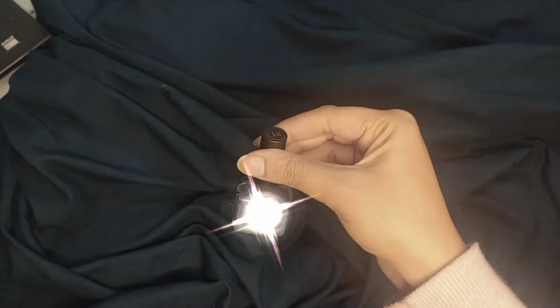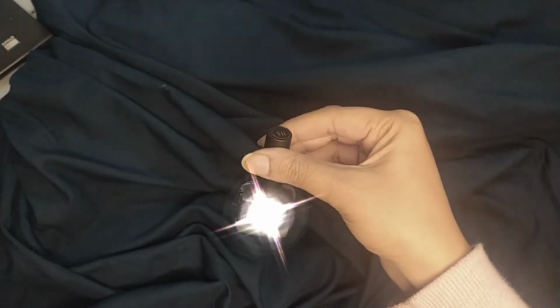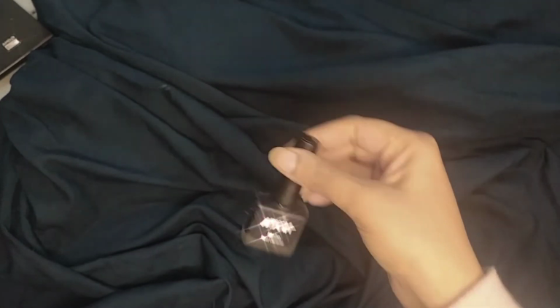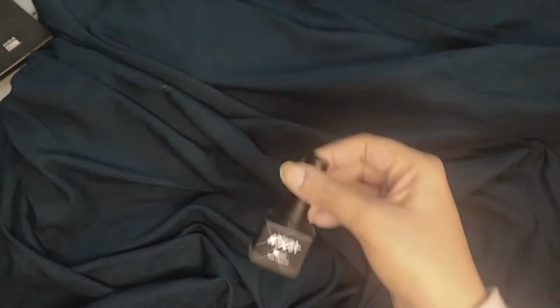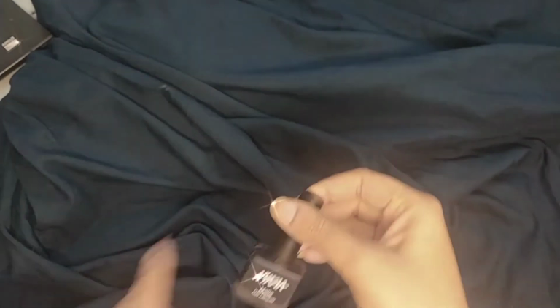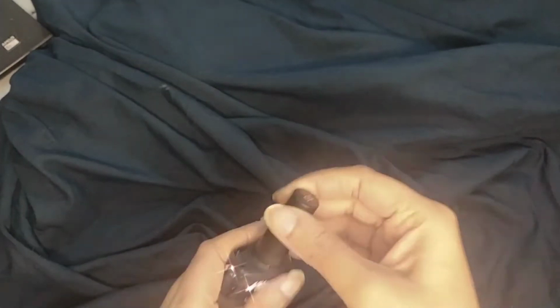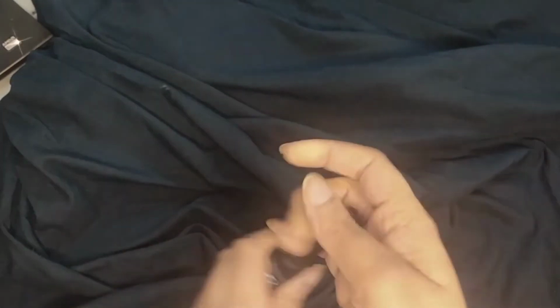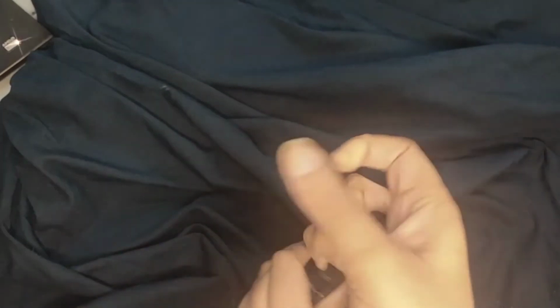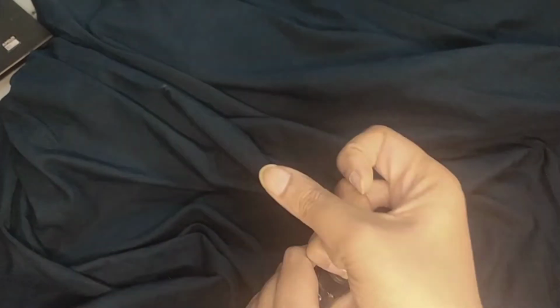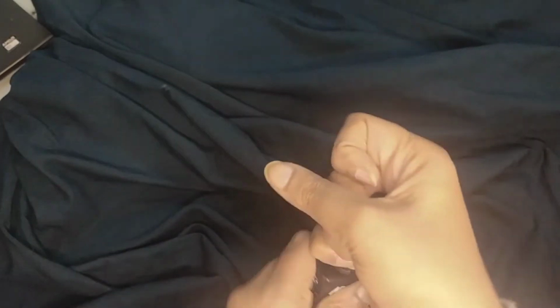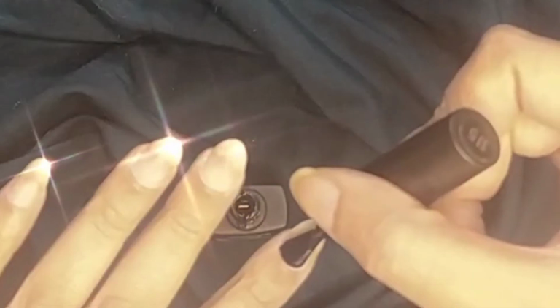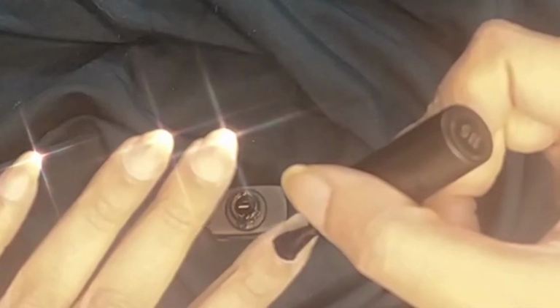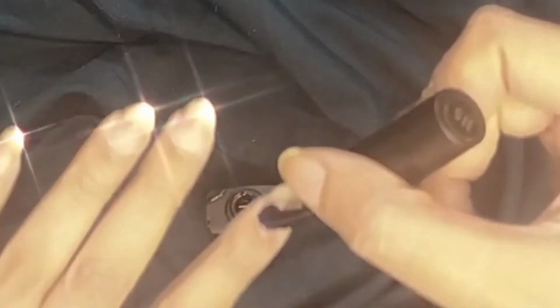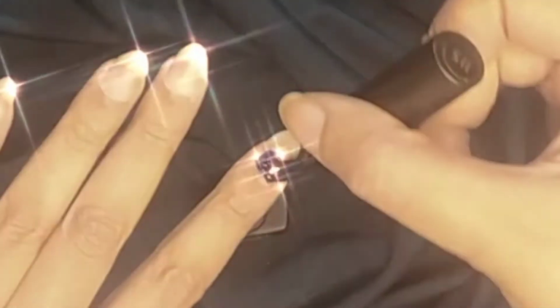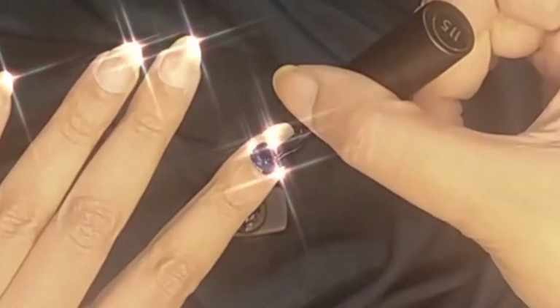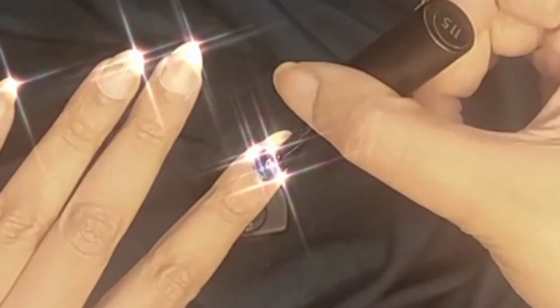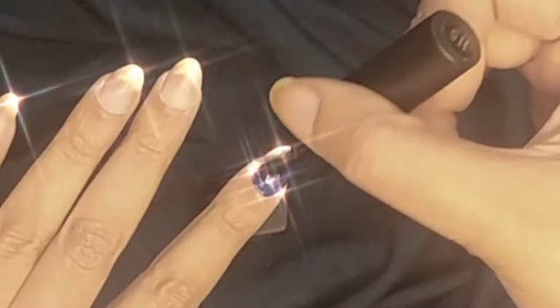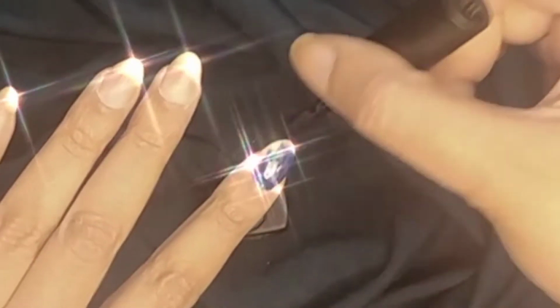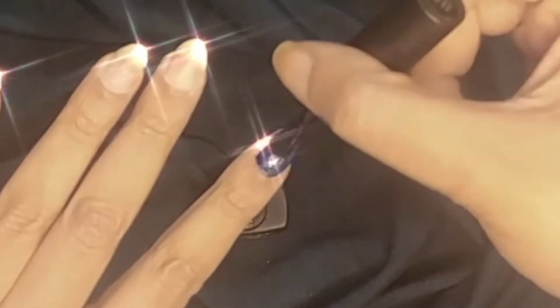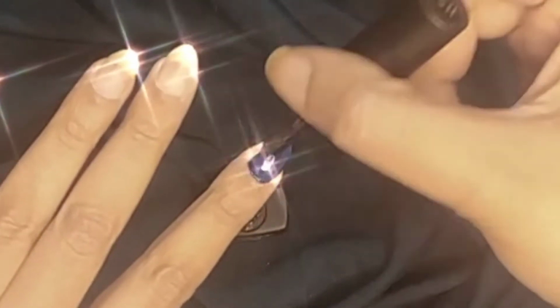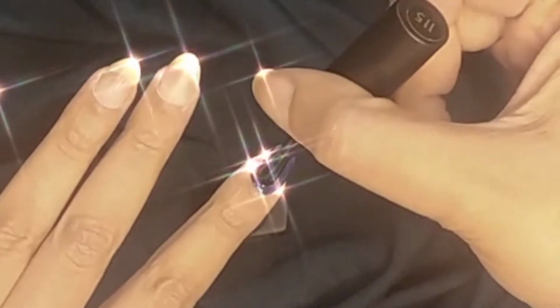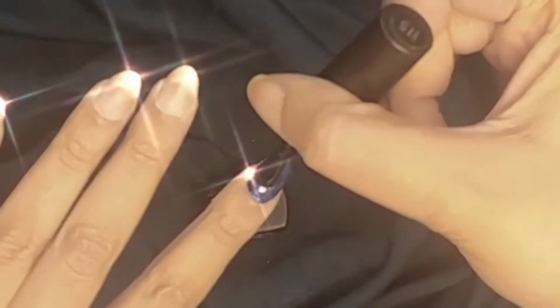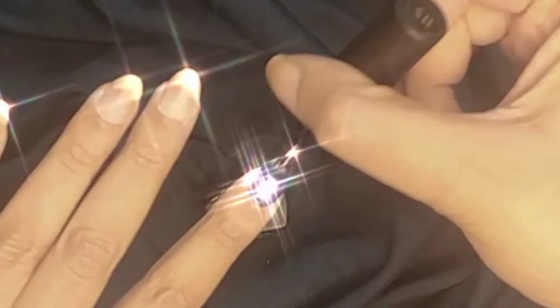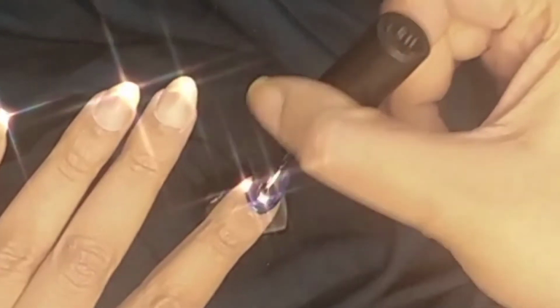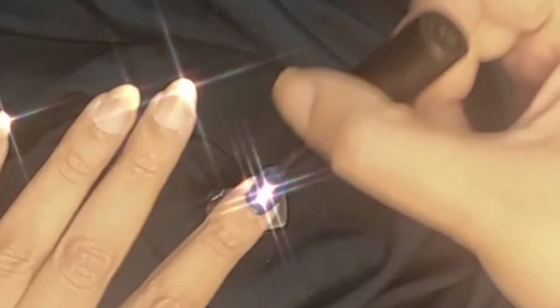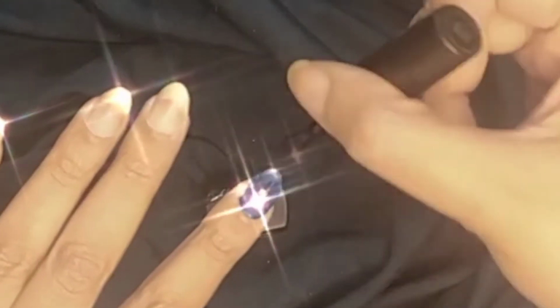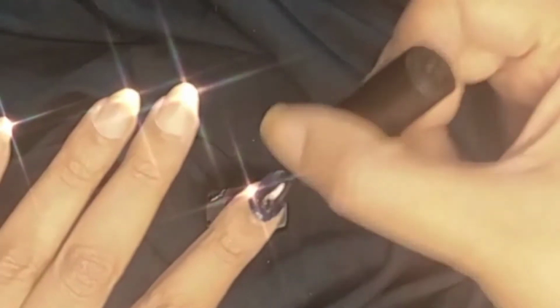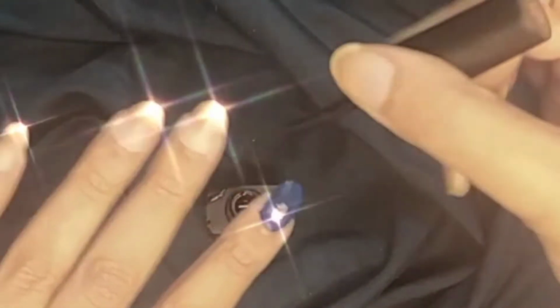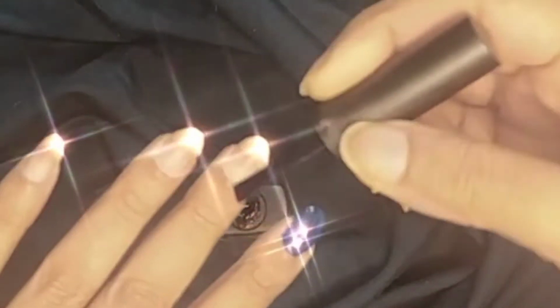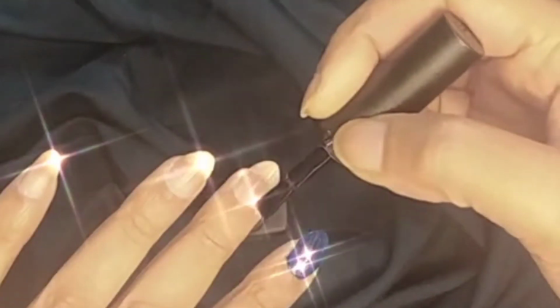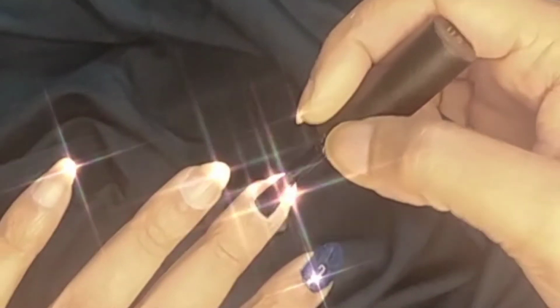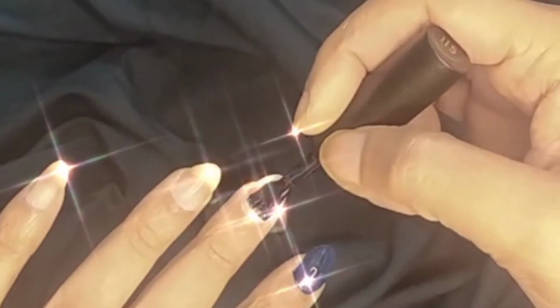I'm taking this dark blue colored shade and I'm going to coat my nails with it, and we'll let it dry.